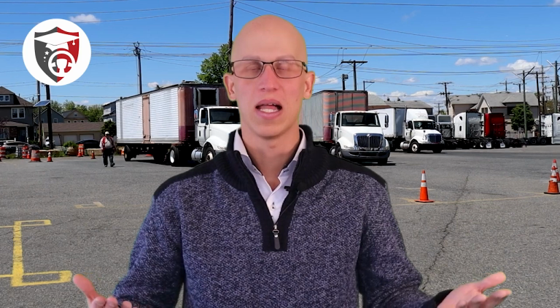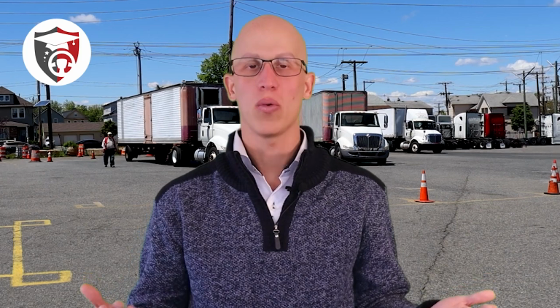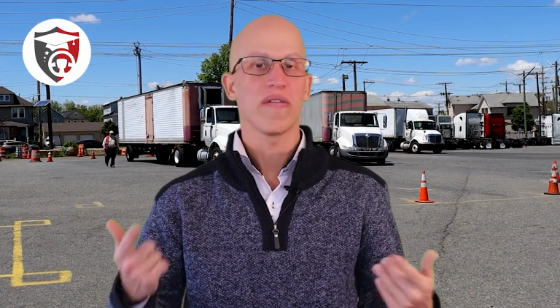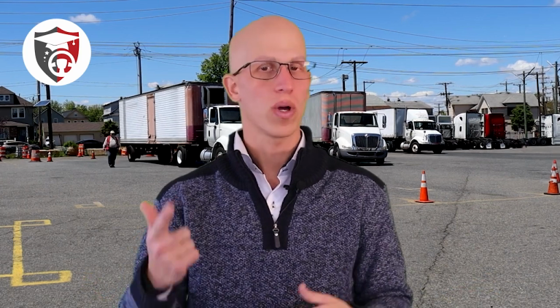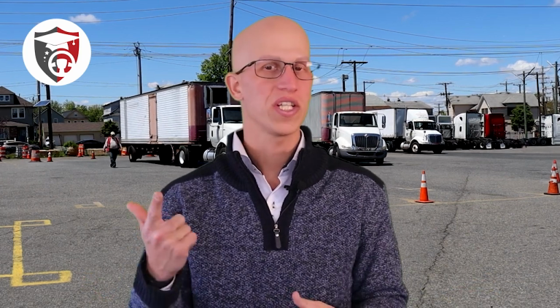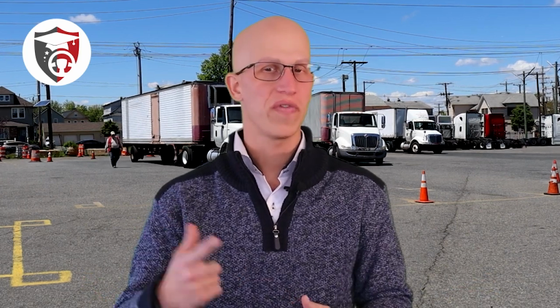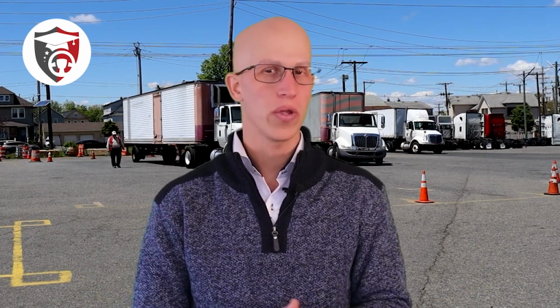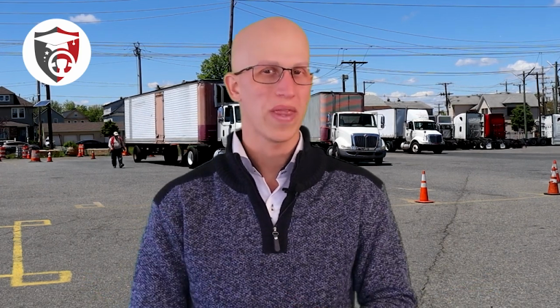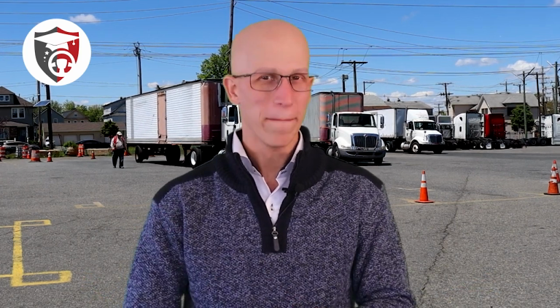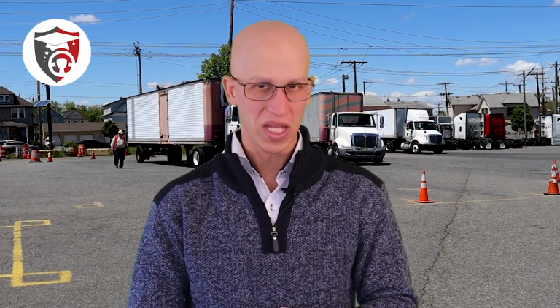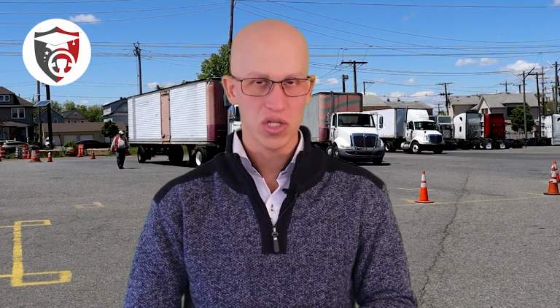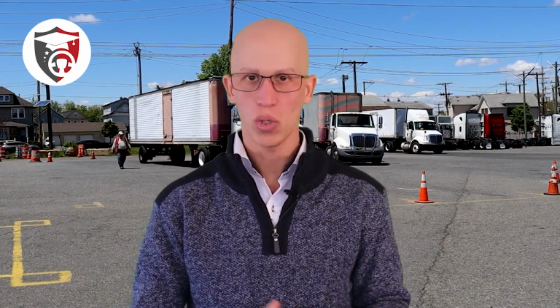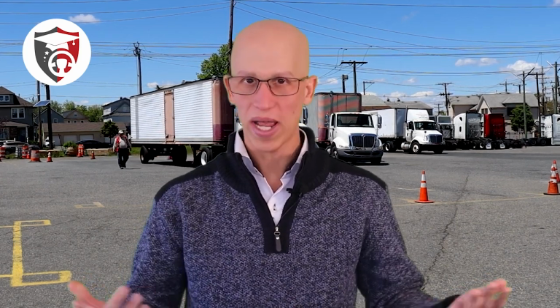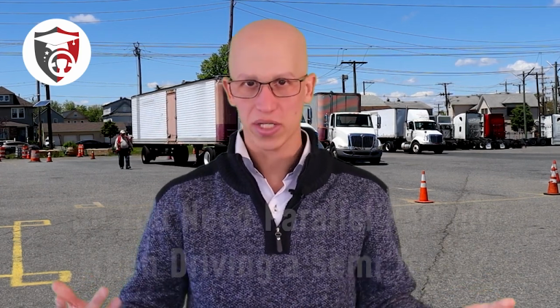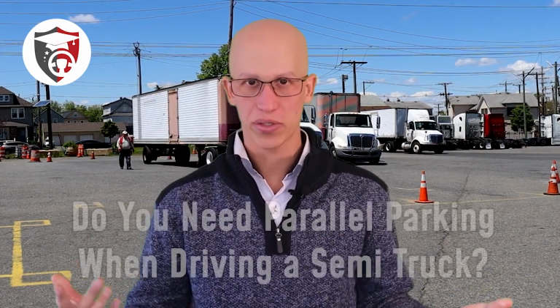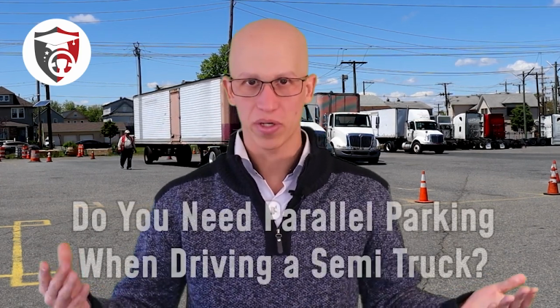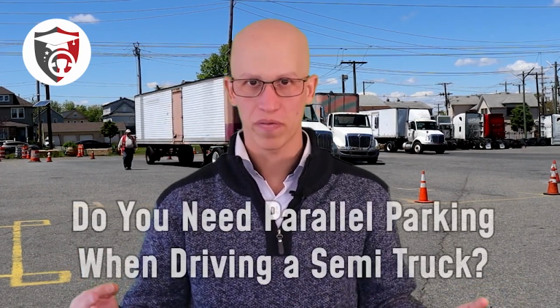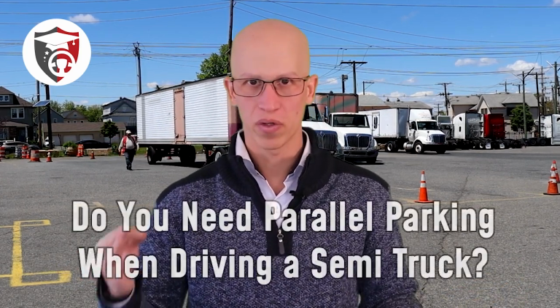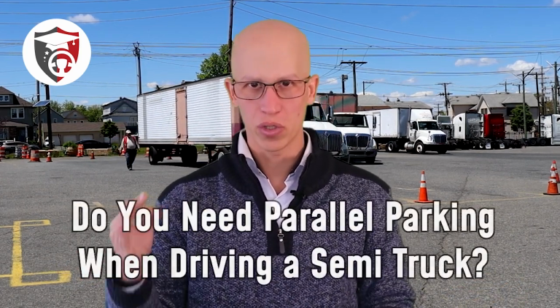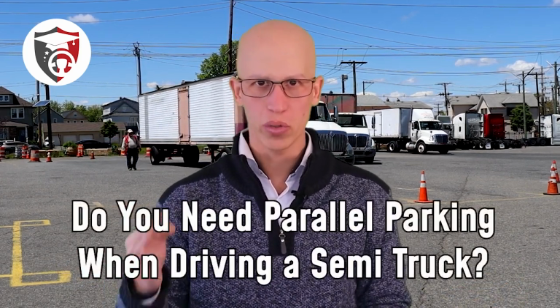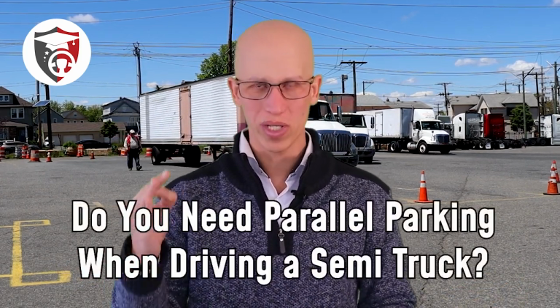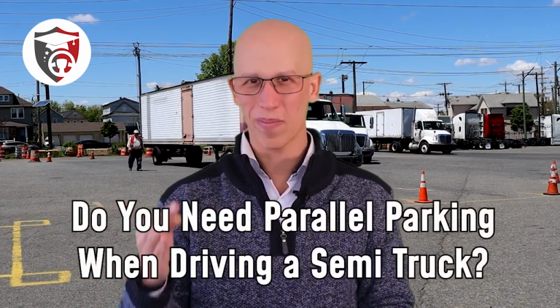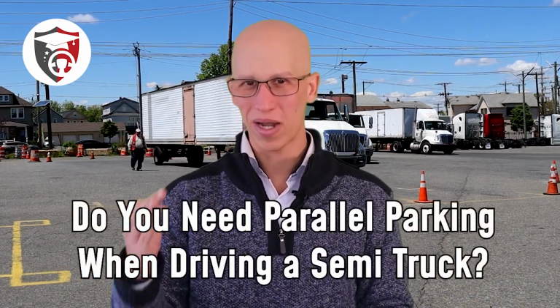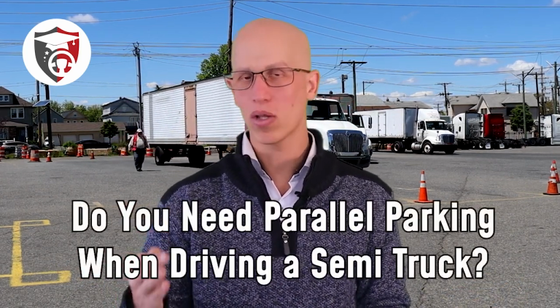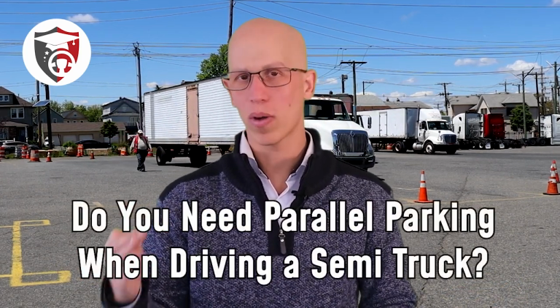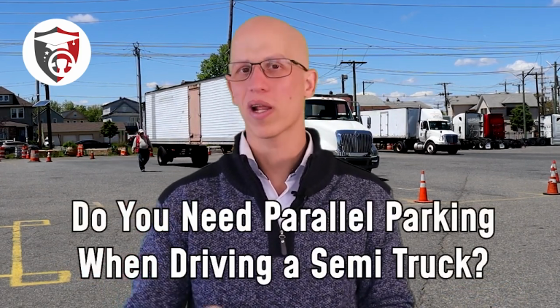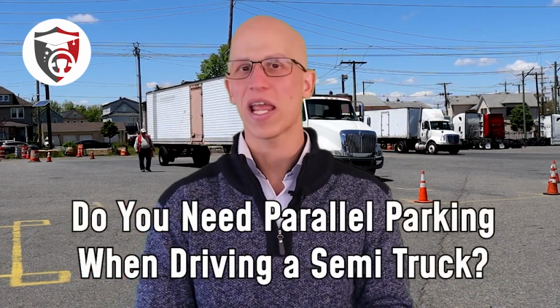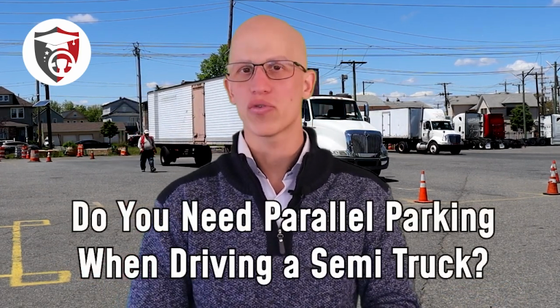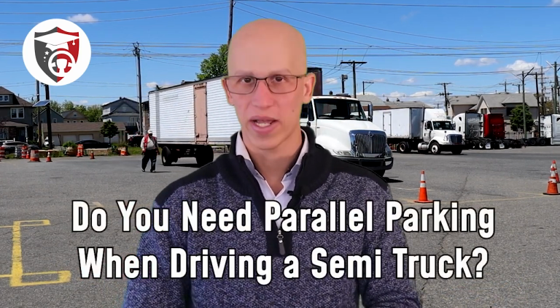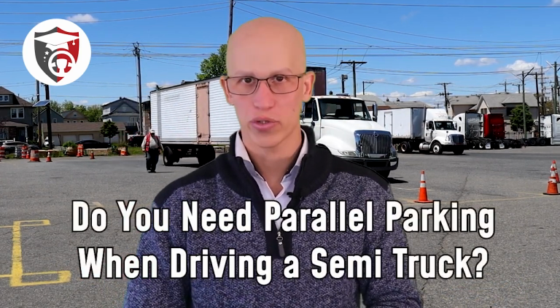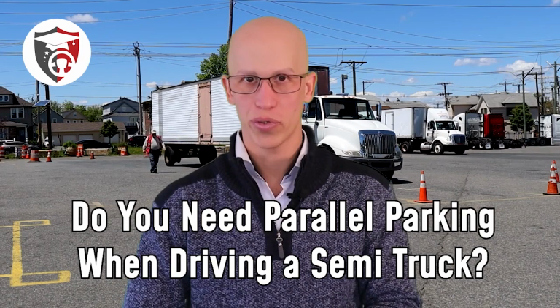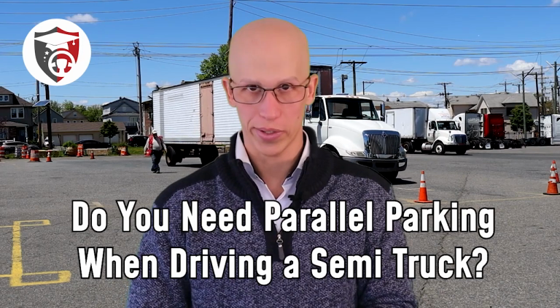Hello, if you're watching this video, that means you're asking yourself: do you need to parallel park a tractor trailer?